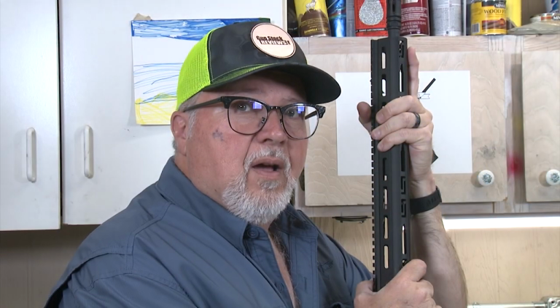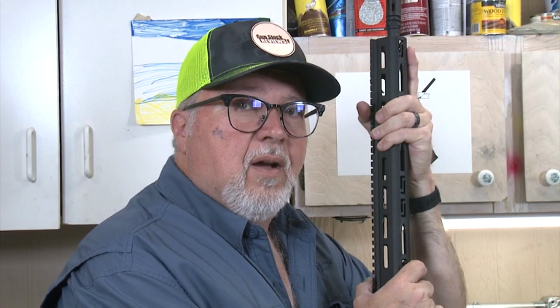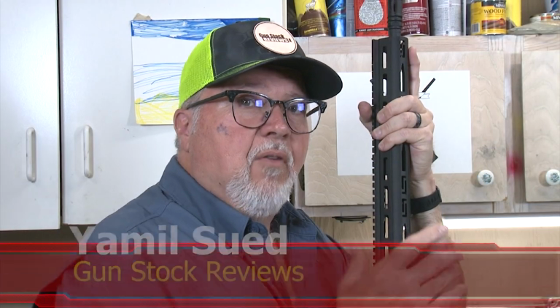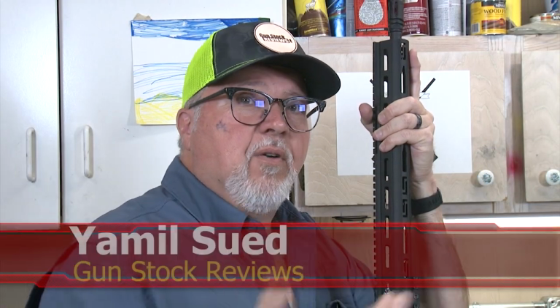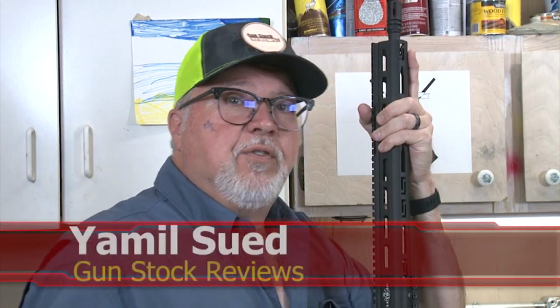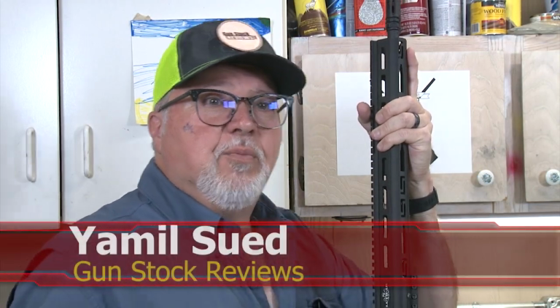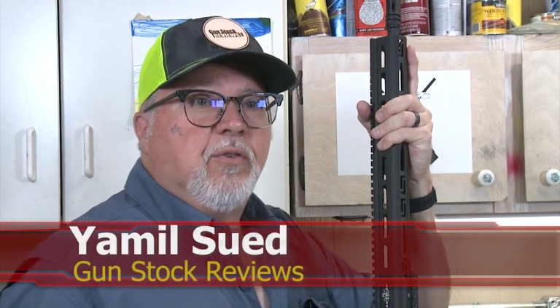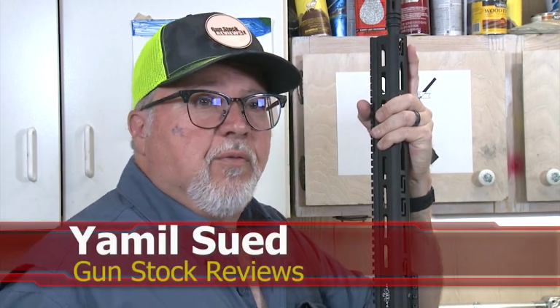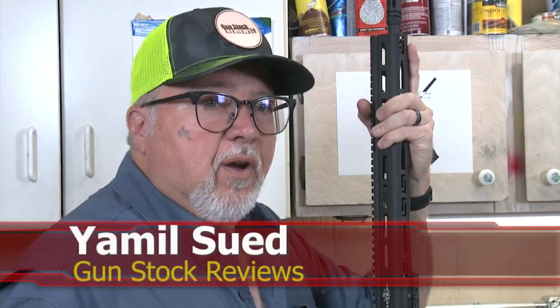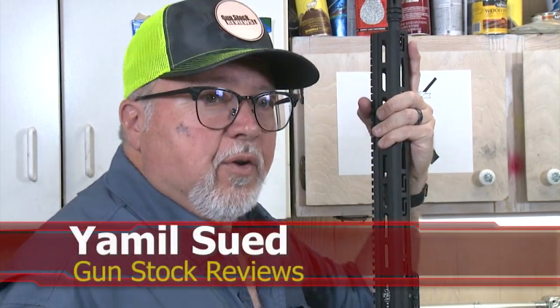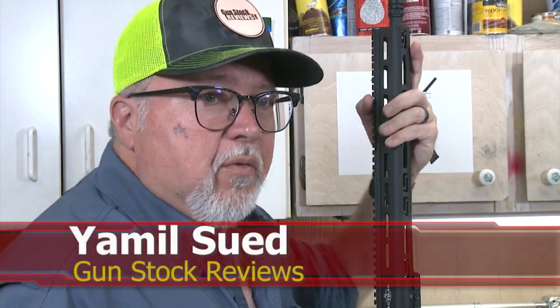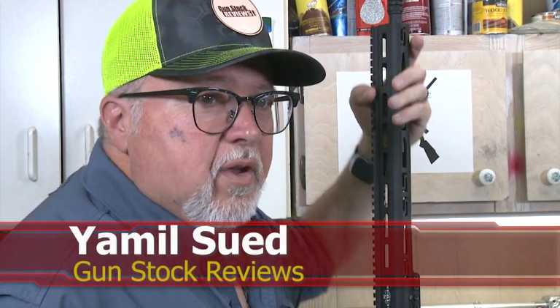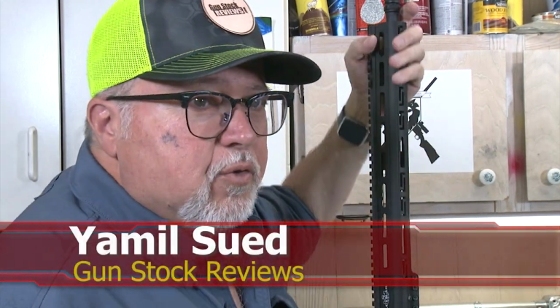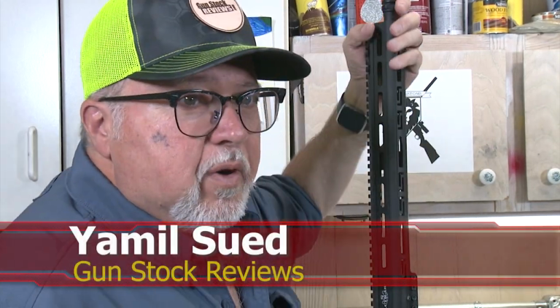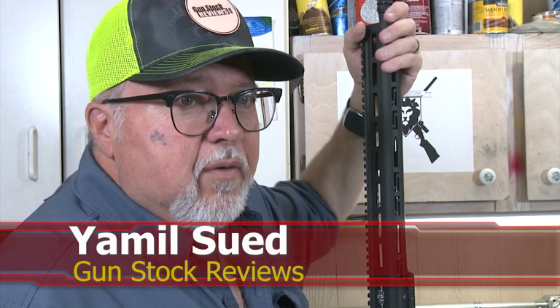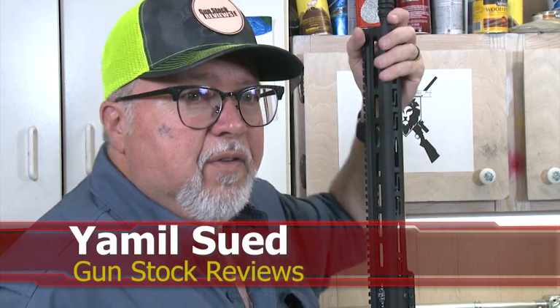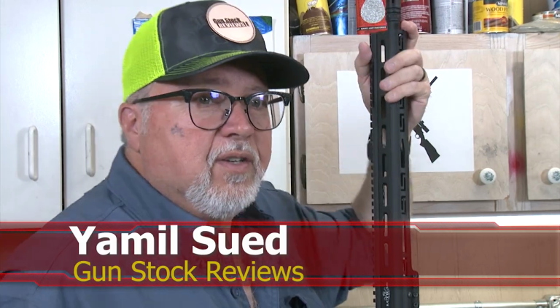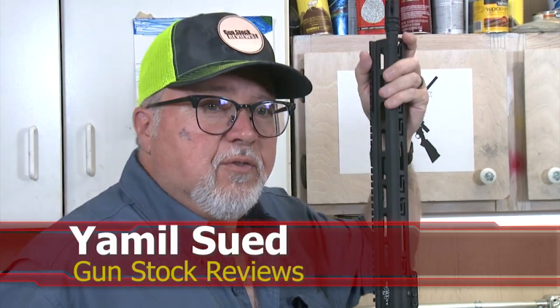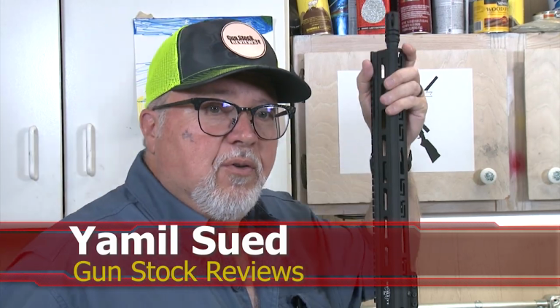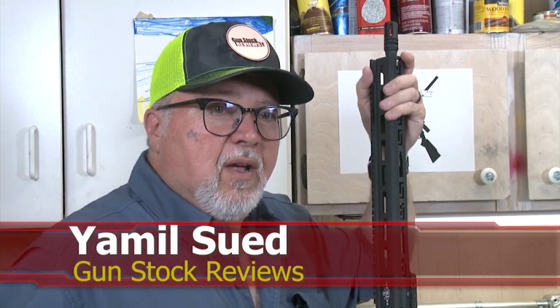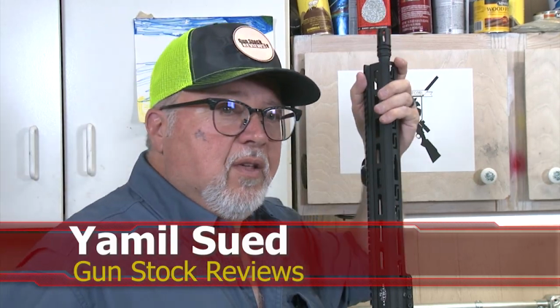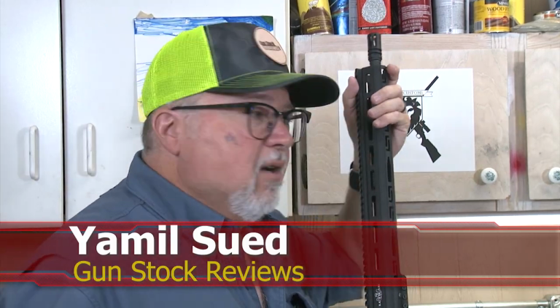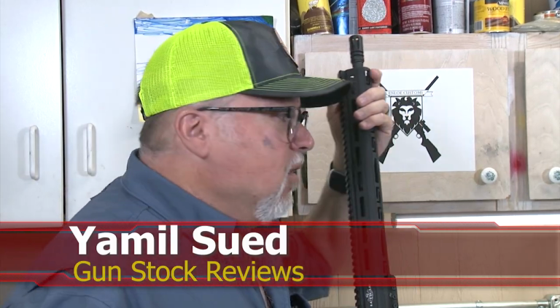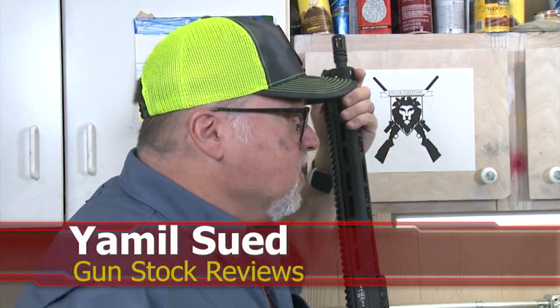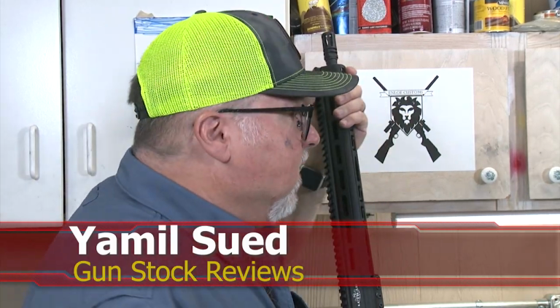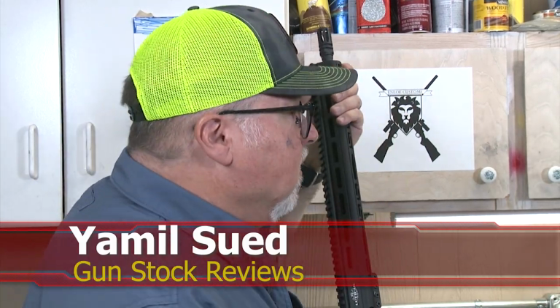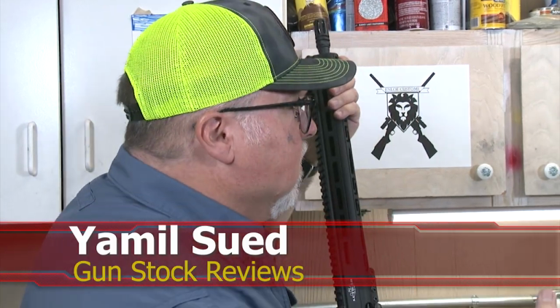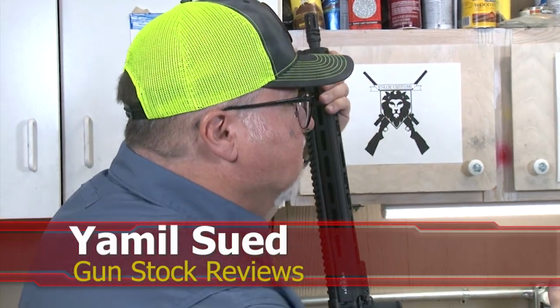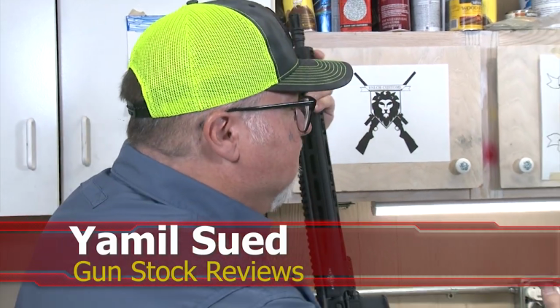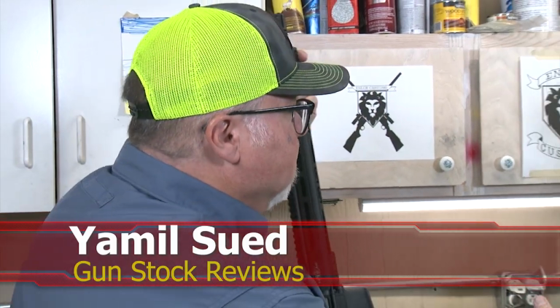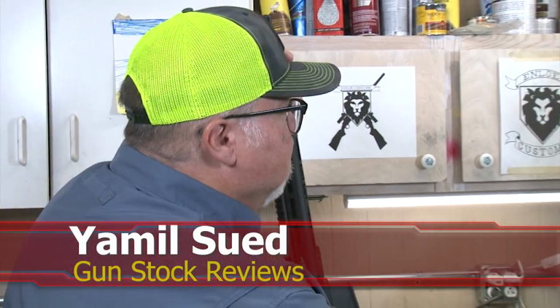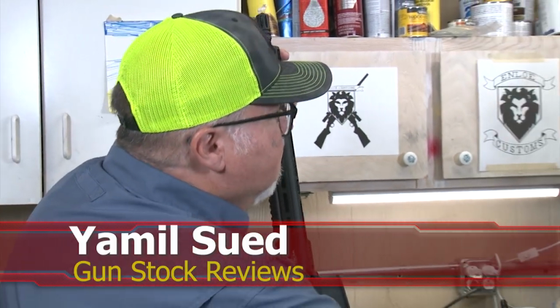Hello folks, this is Jamilson from Gunstock Reviews. We're here in Phoenix, Arizona at the headquarters of Enloe Custom. How you doing, Marty?